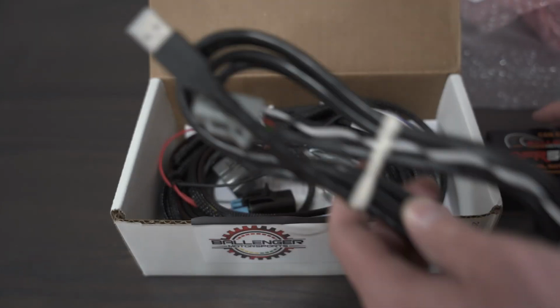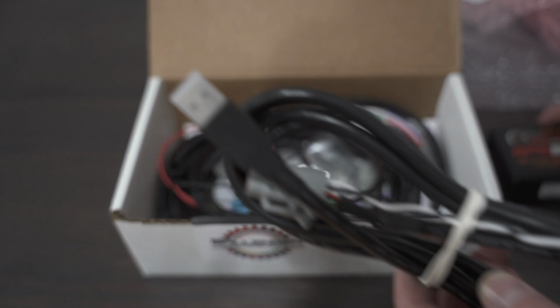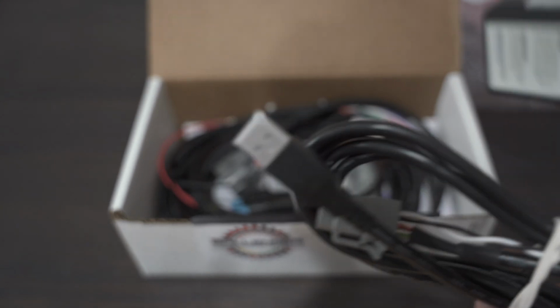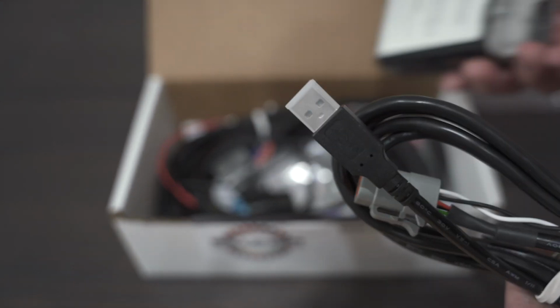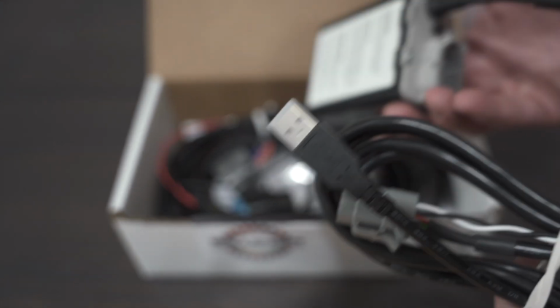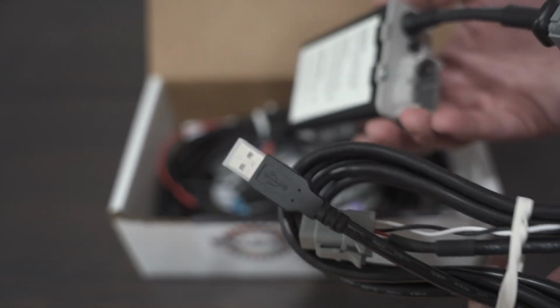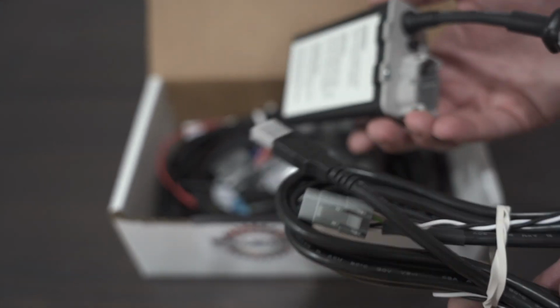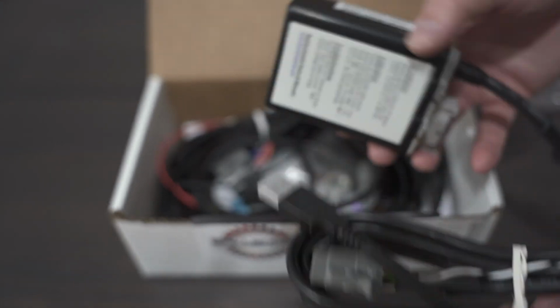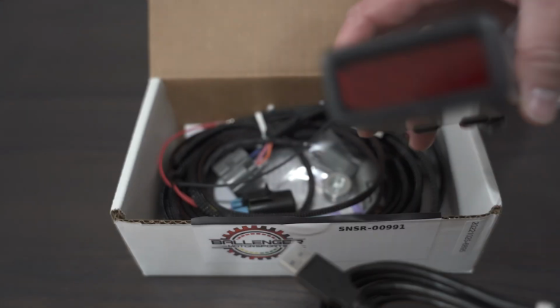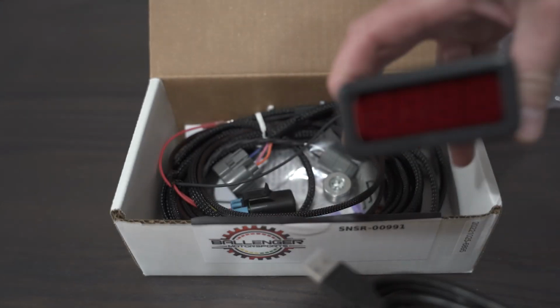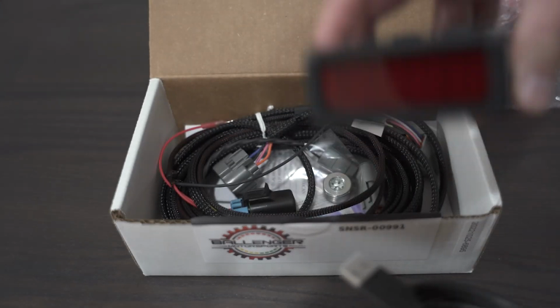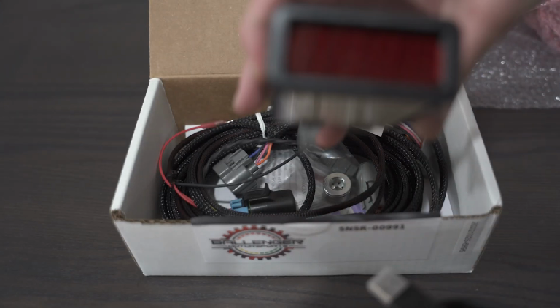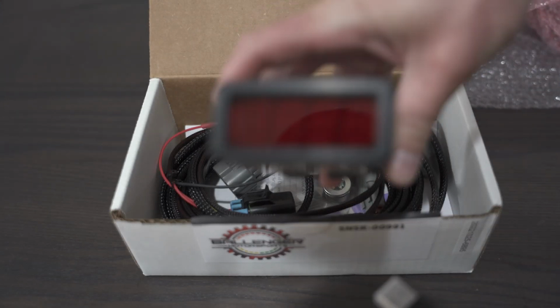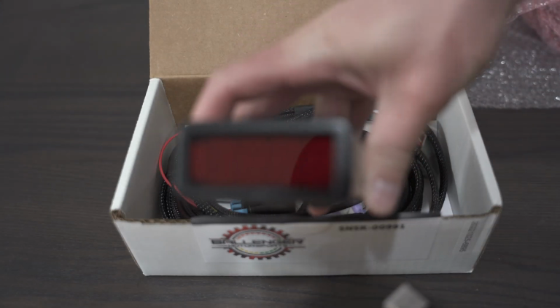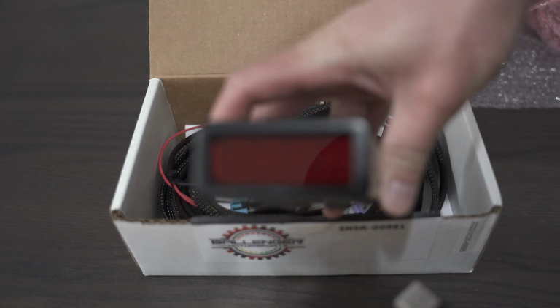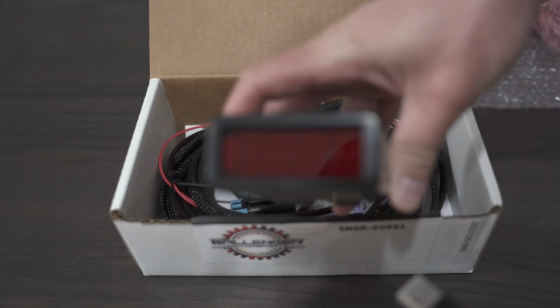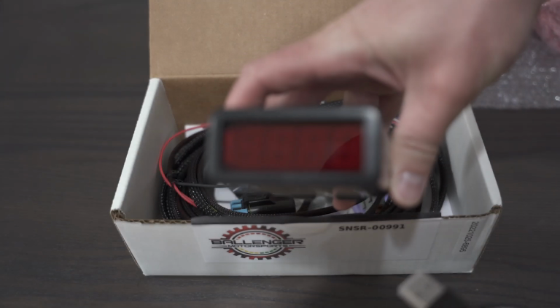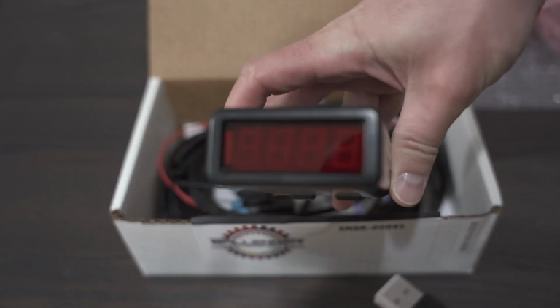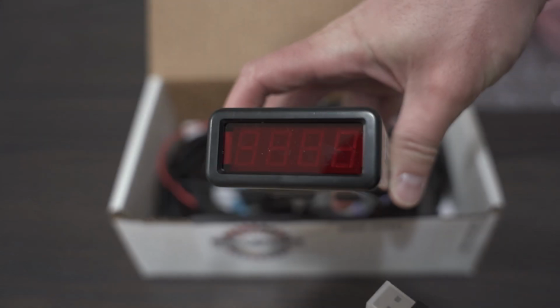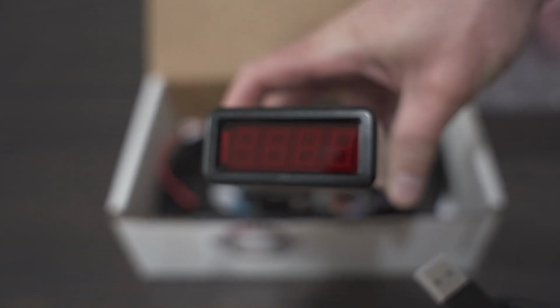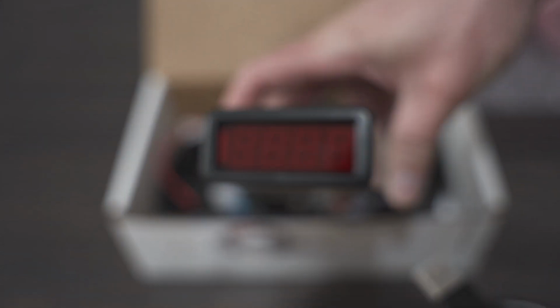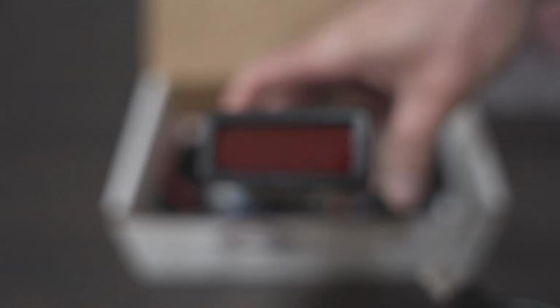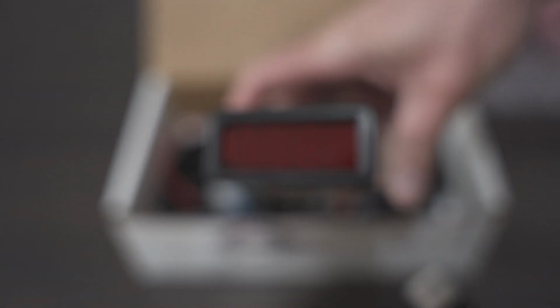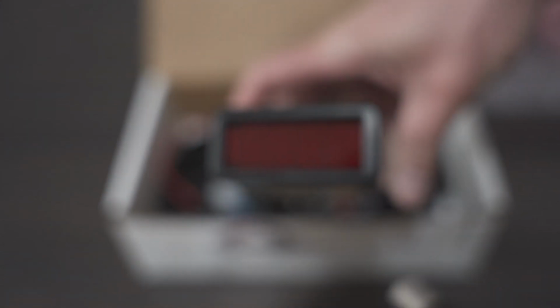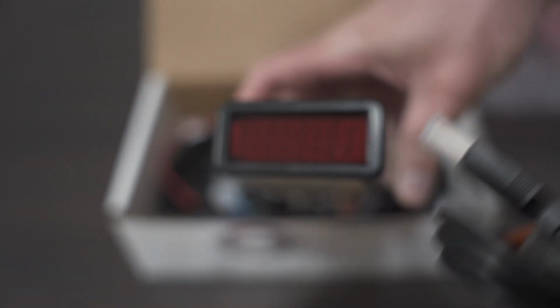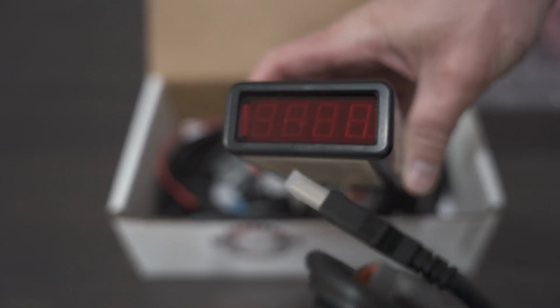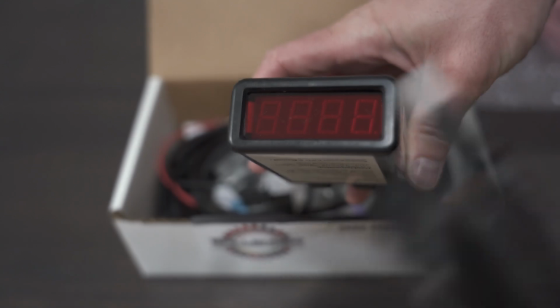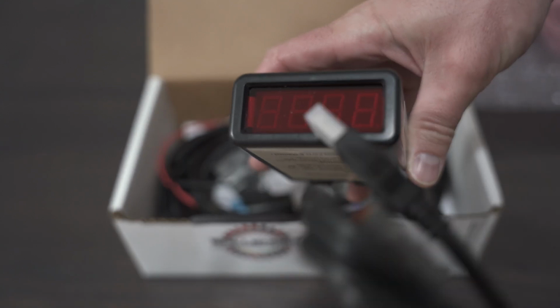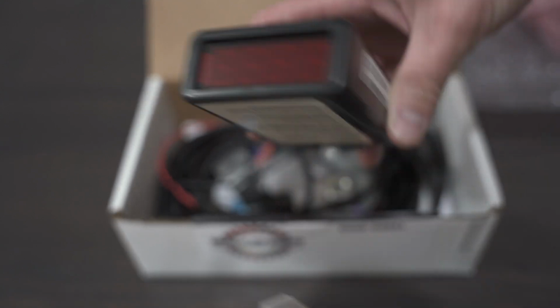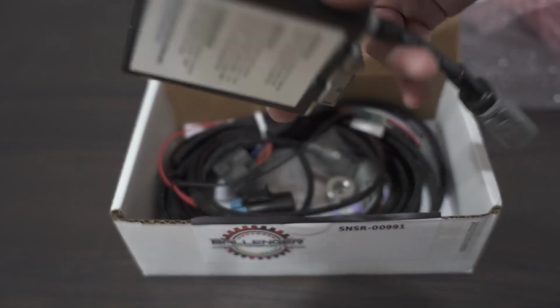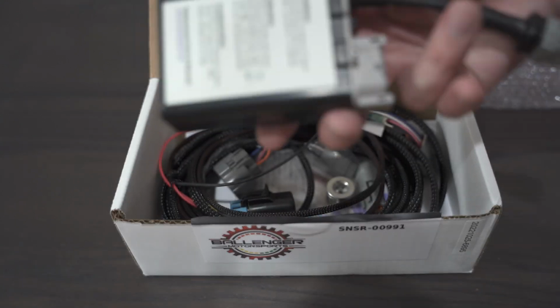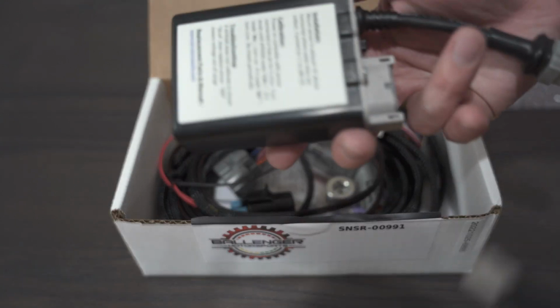Right here is the CAN bus connection — you can see this is a USB and CAN bus port. You can actually go into this and program it, and you can tell it to change its range and what it reads out.